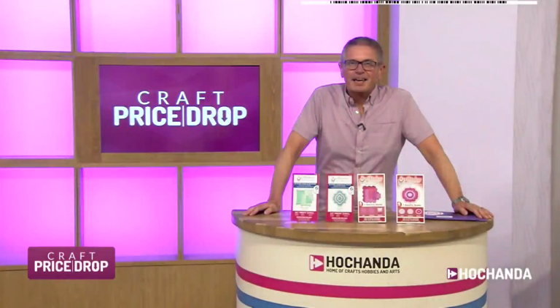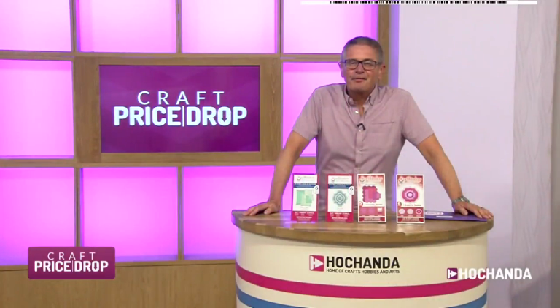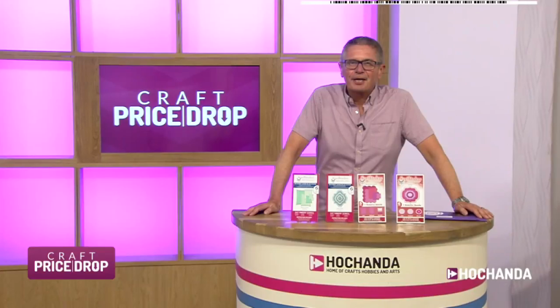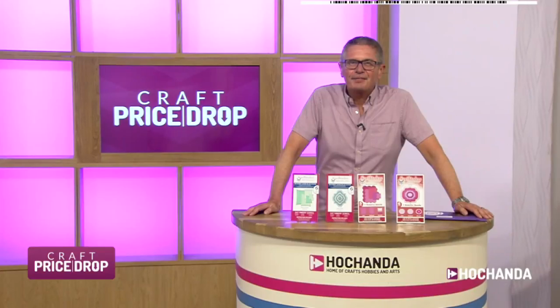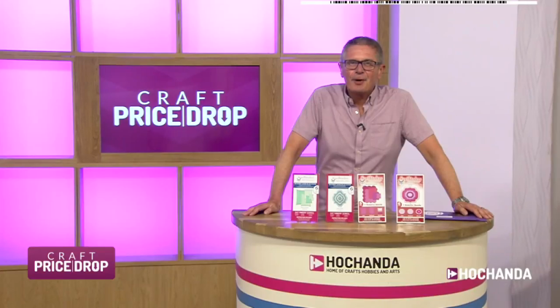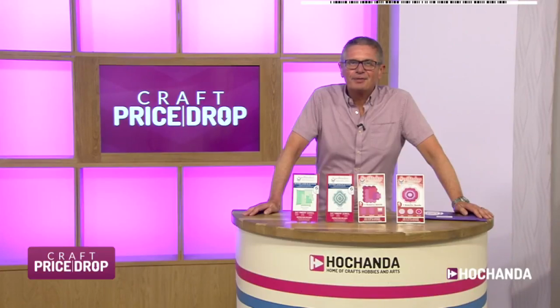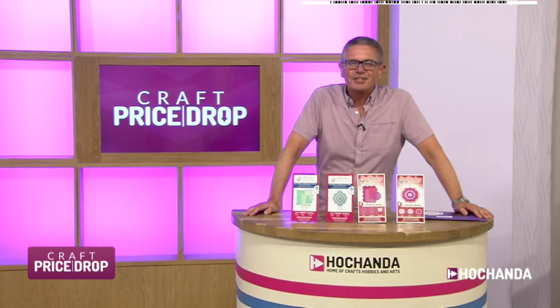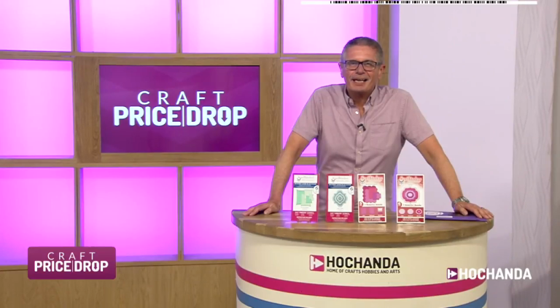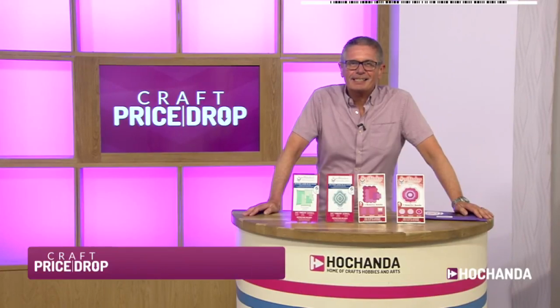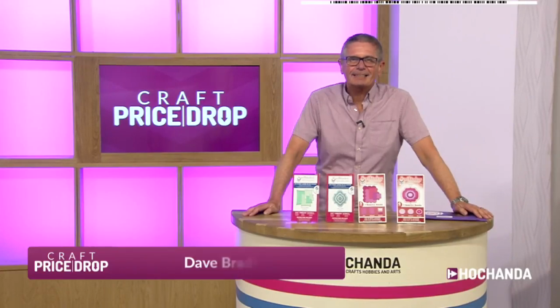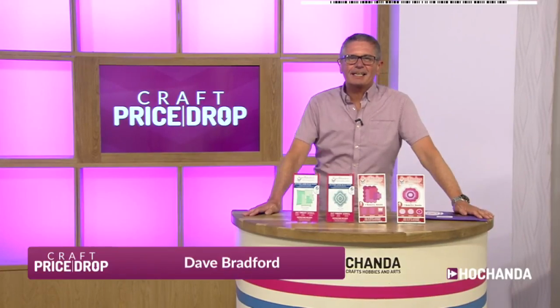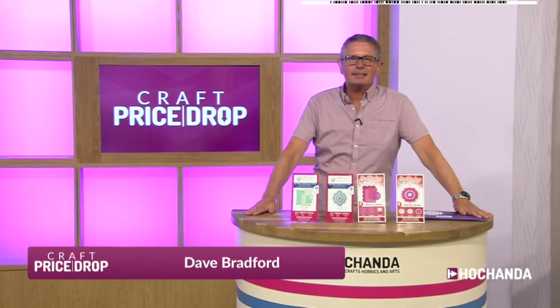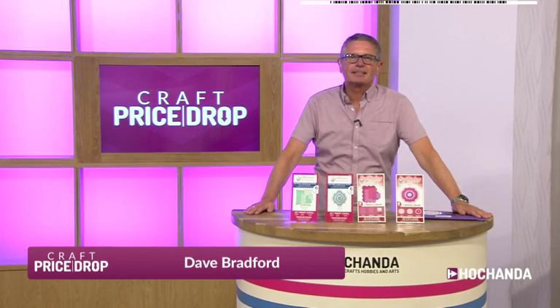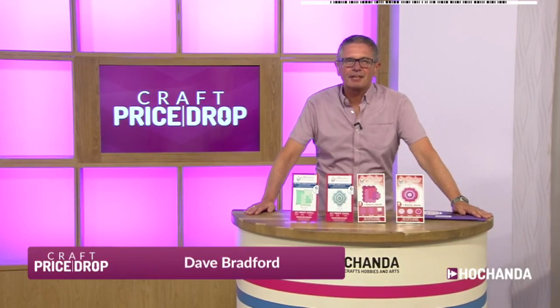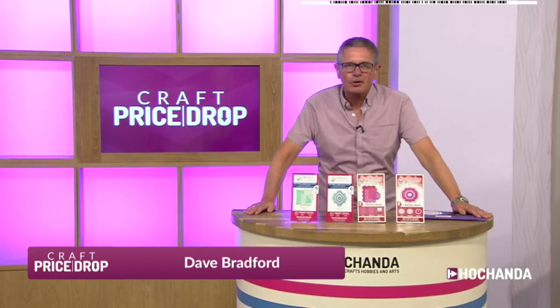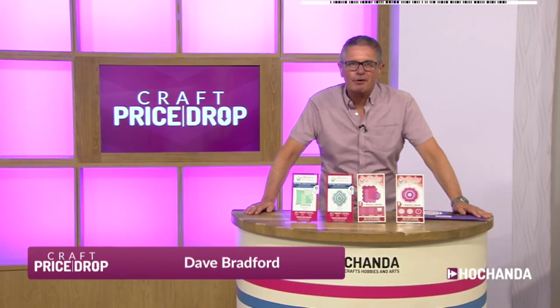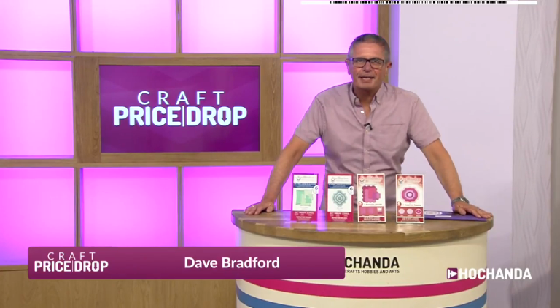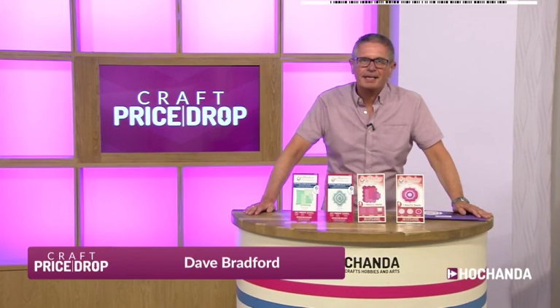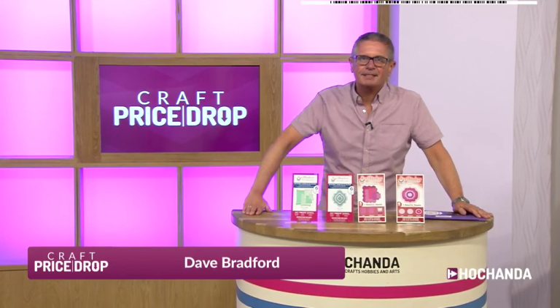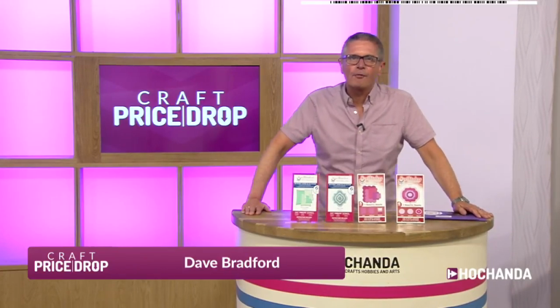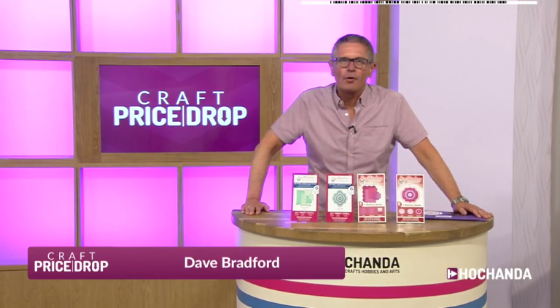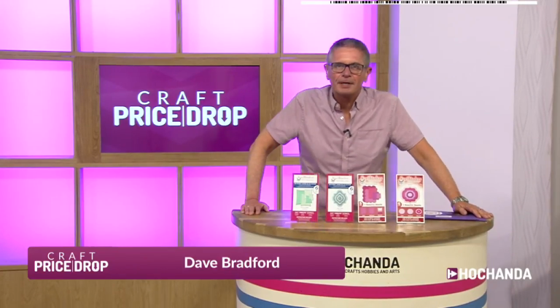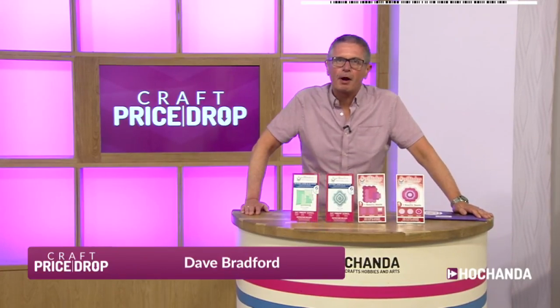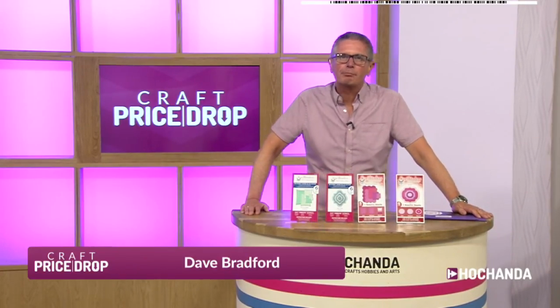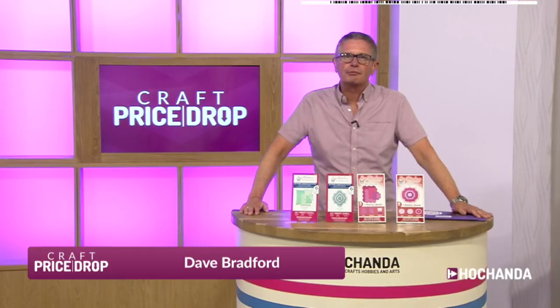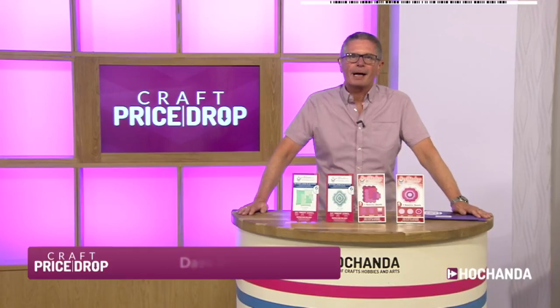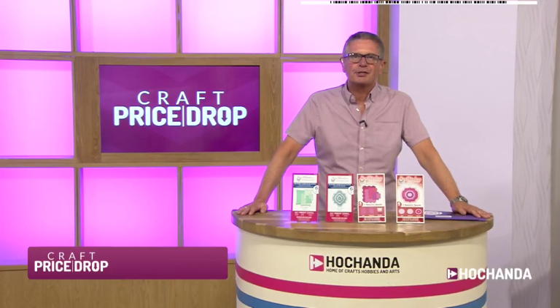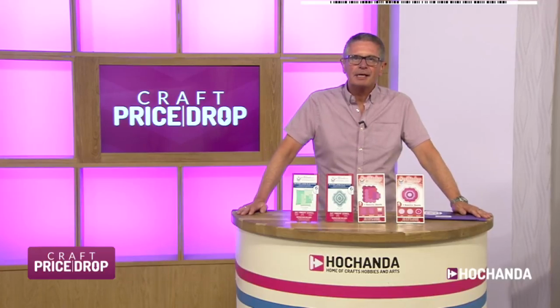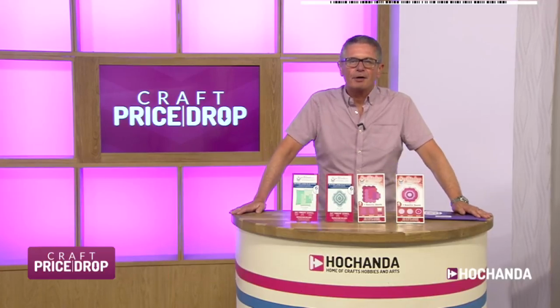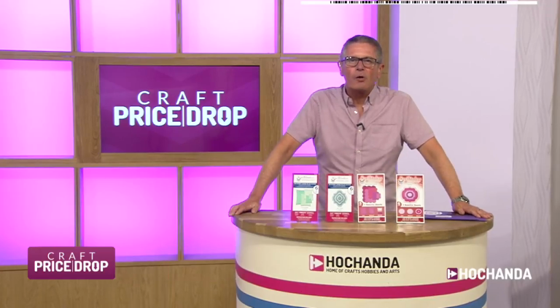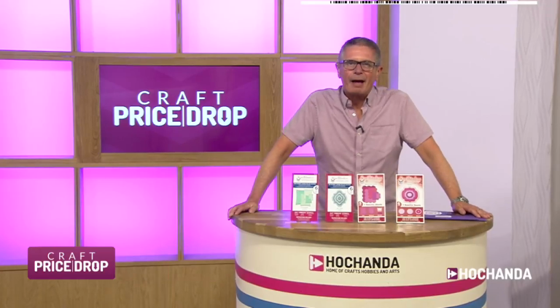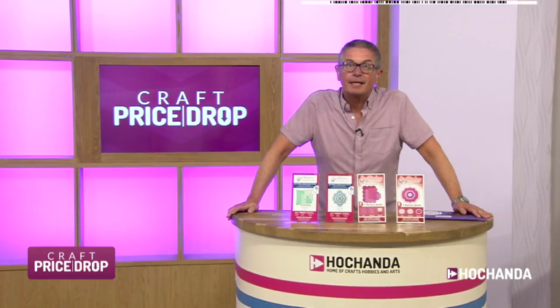Hello, a very good evening. Welcome to — yes, it's Saturday night, 7 o'clock — our regular date for a bit of Kraft Price Drop action for a whole hour.